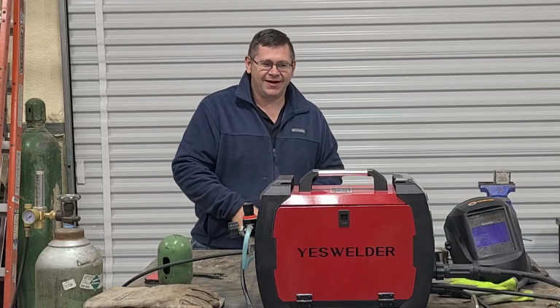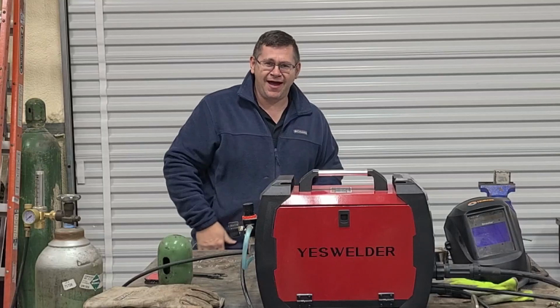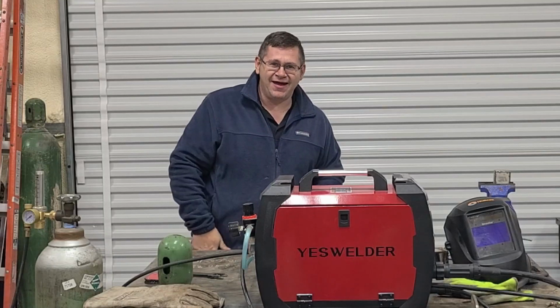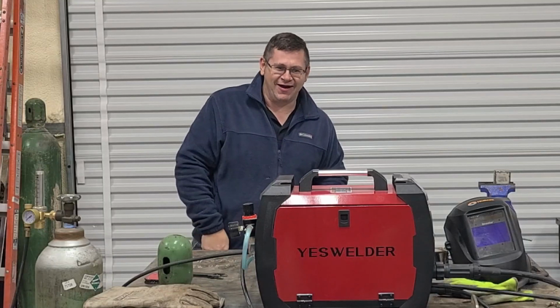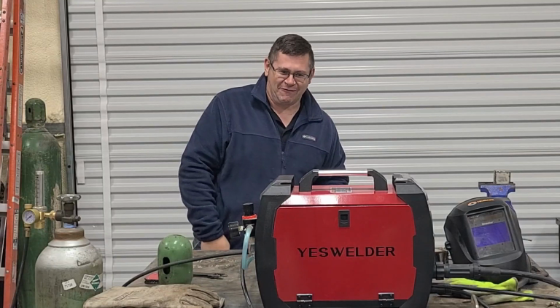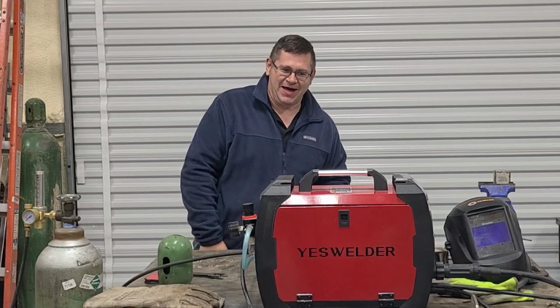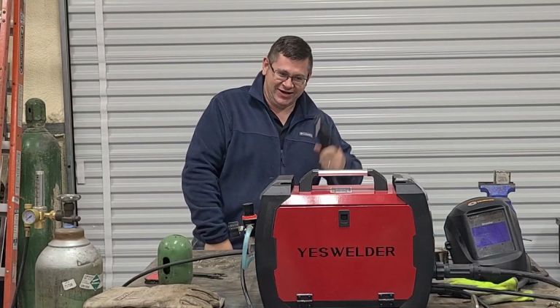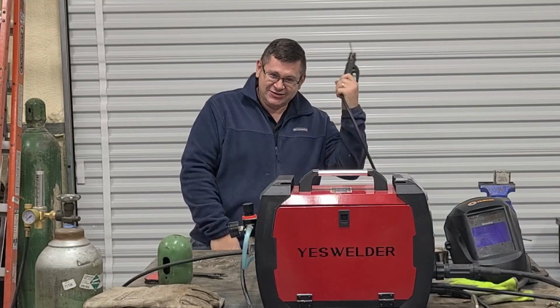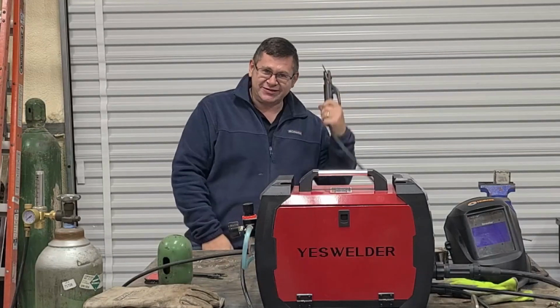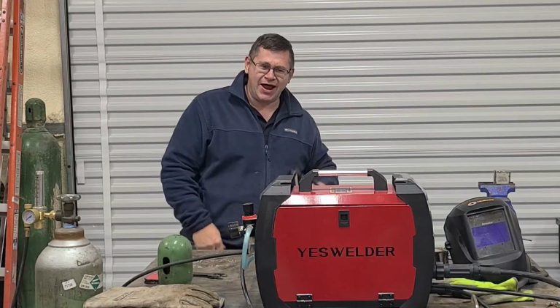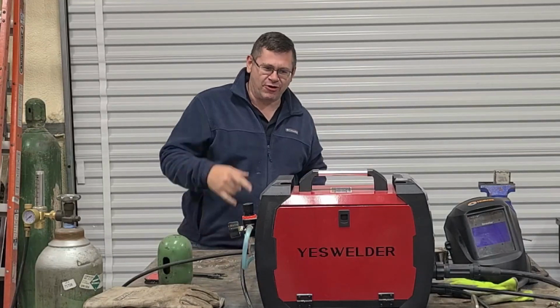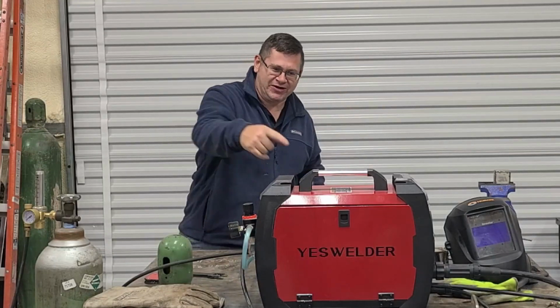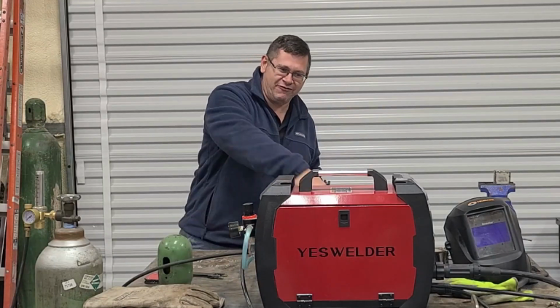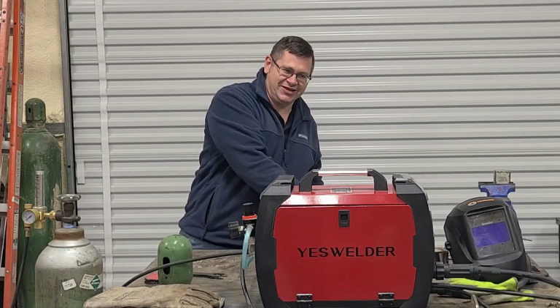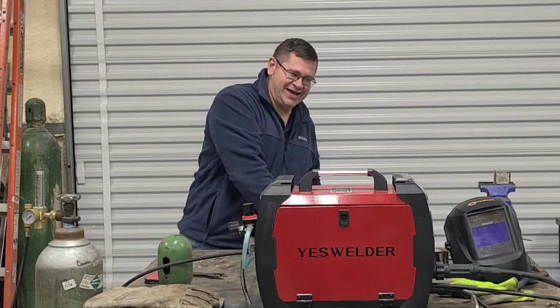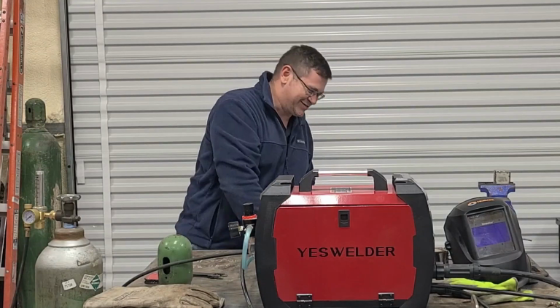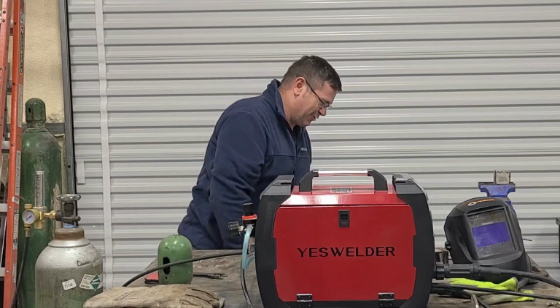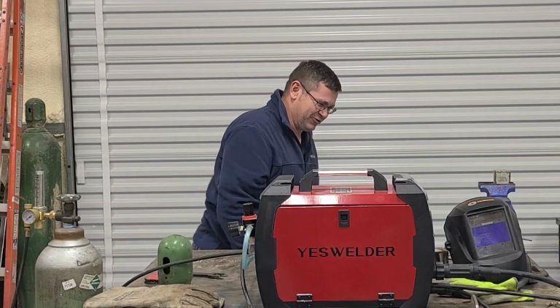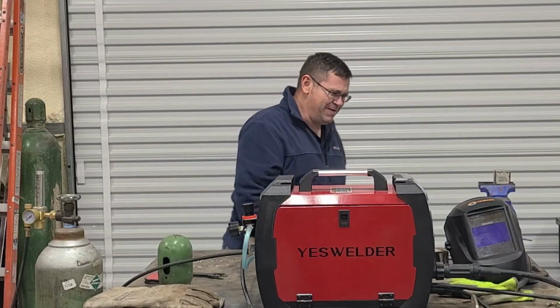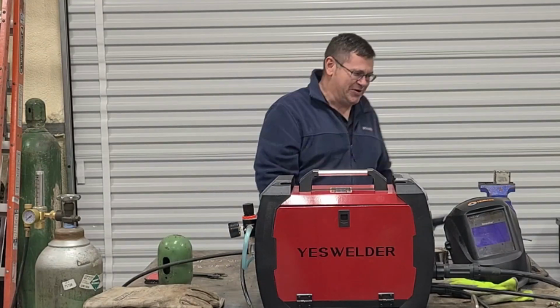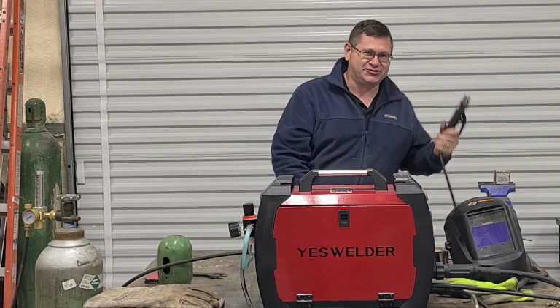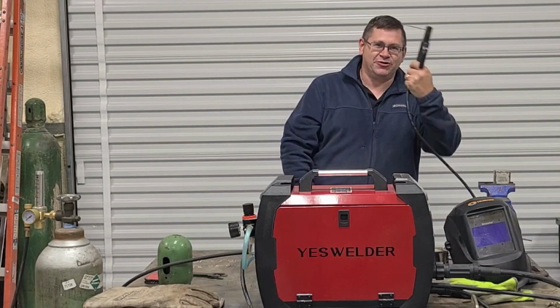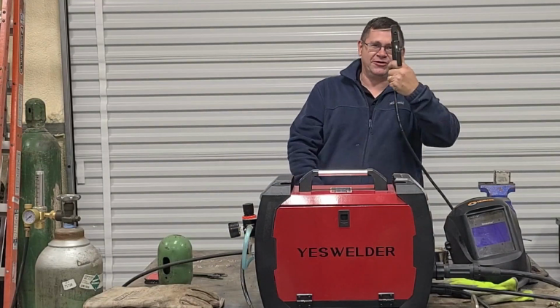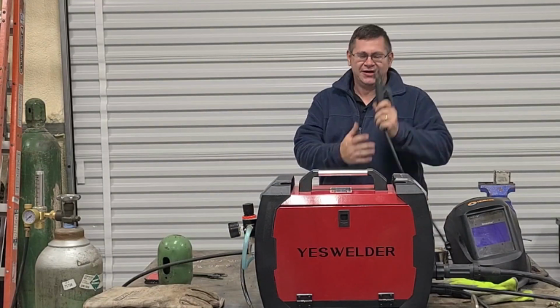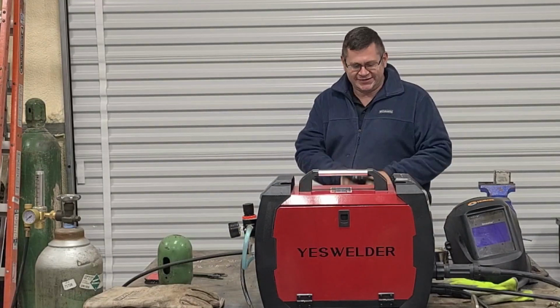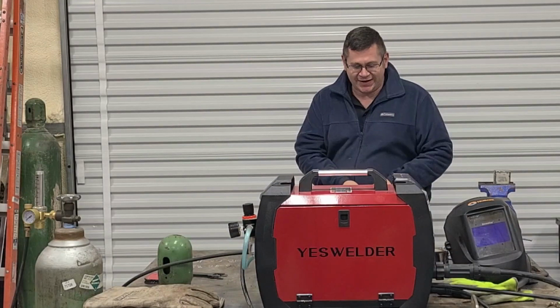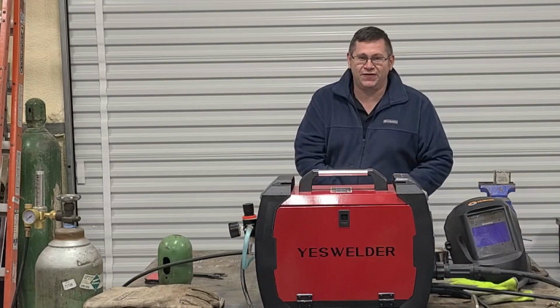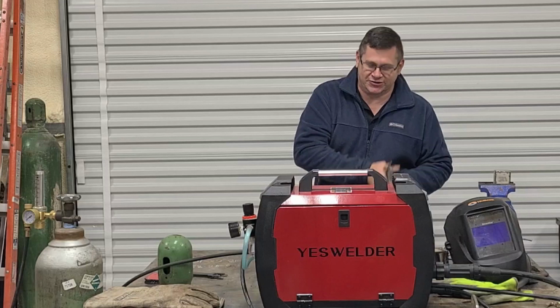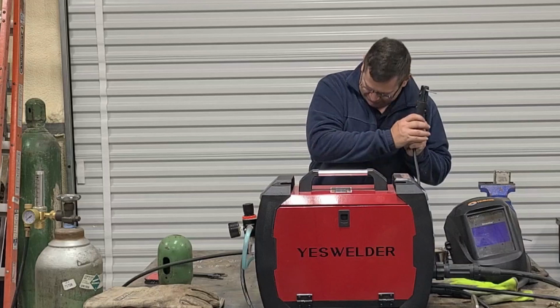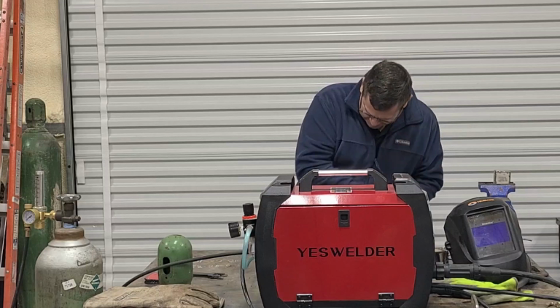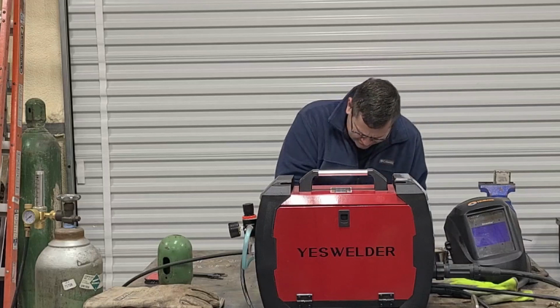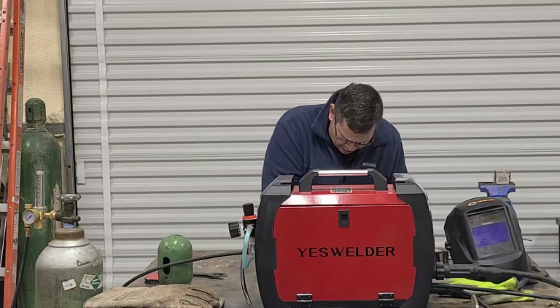Hey everybody! Today we're going to be covering the Yes Welder MP200 stick function. Let's go!